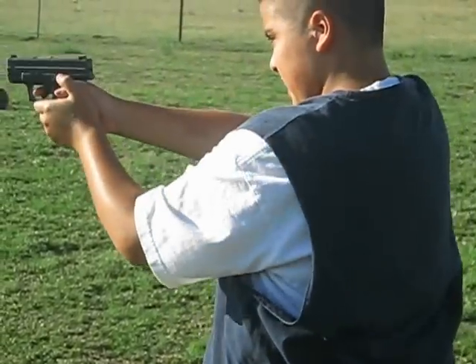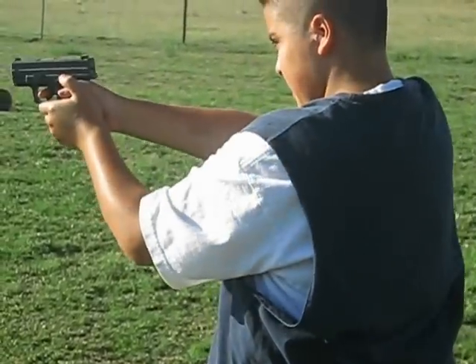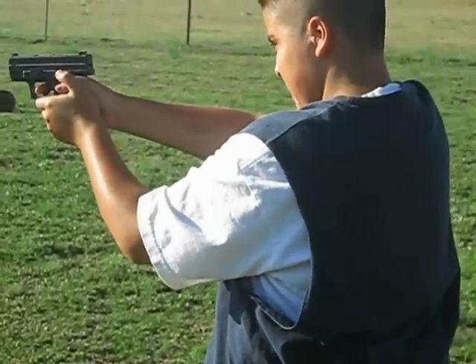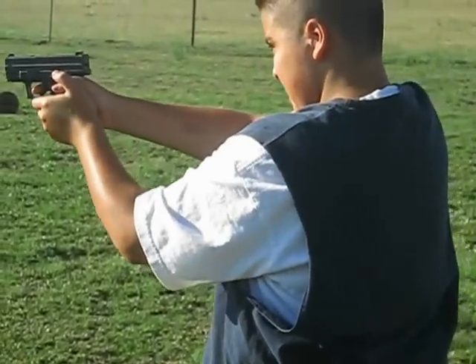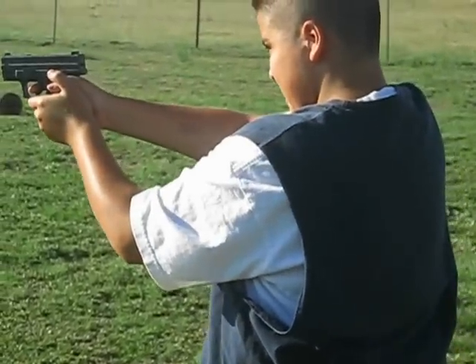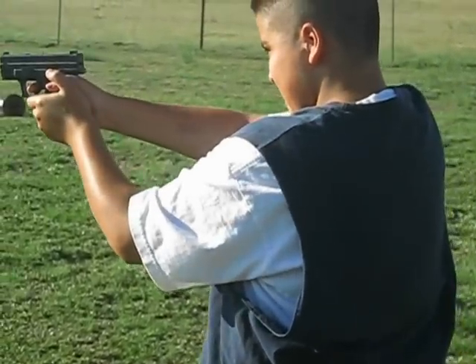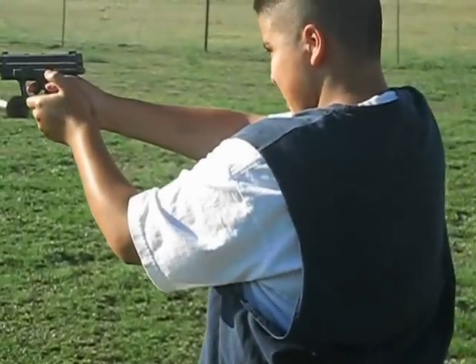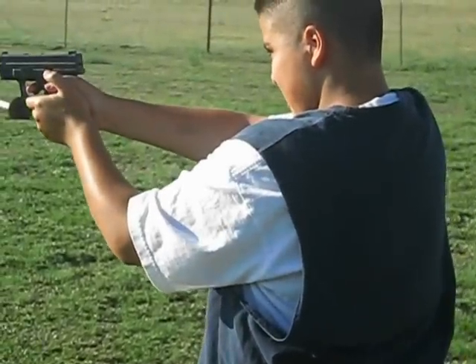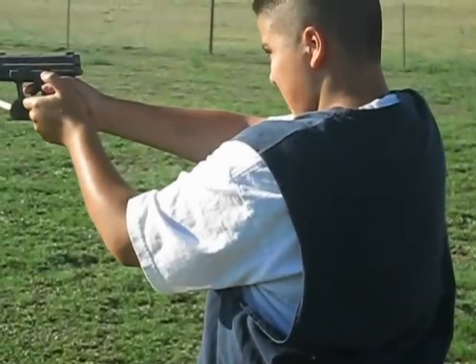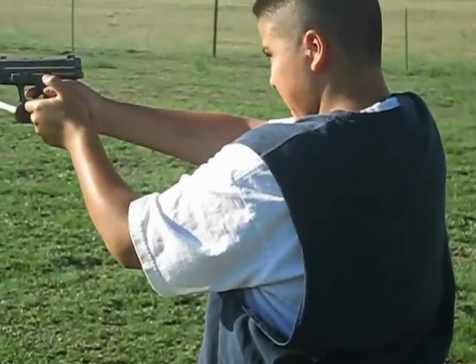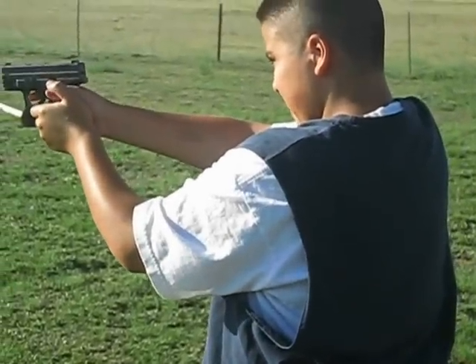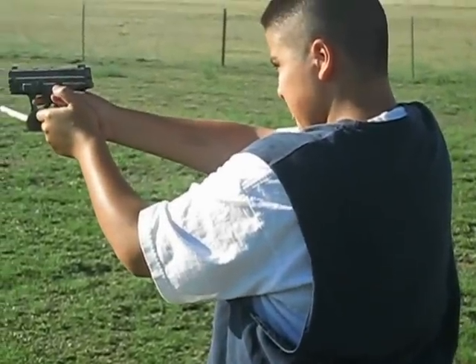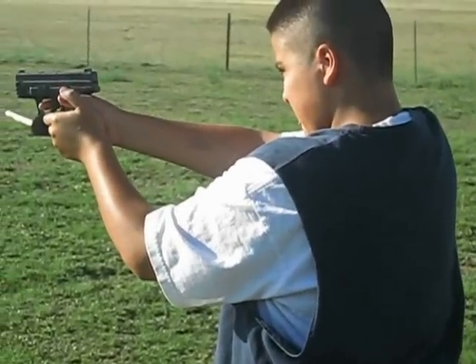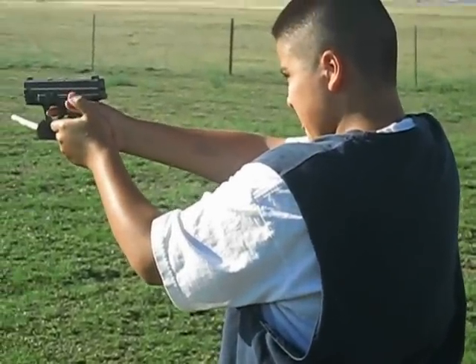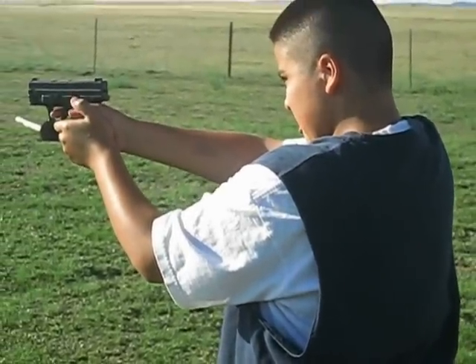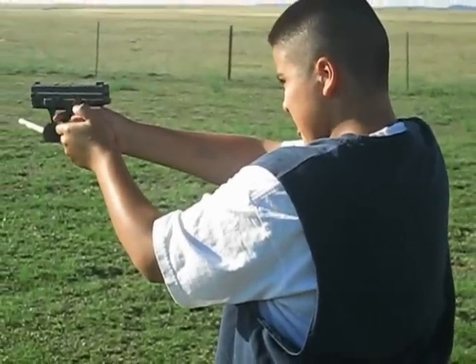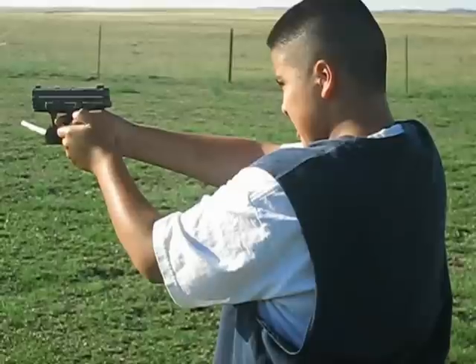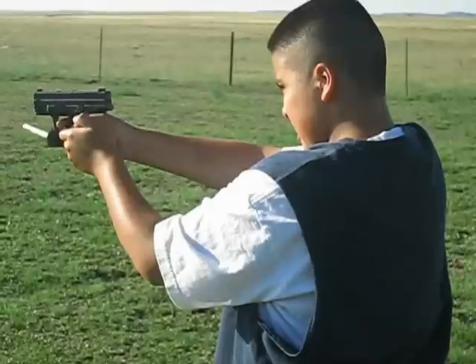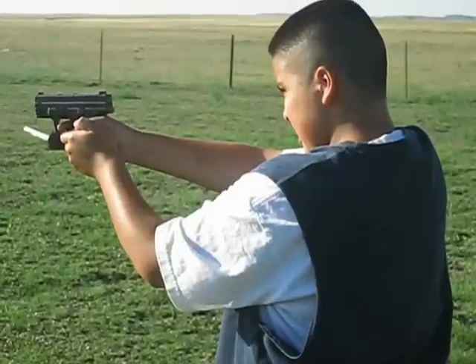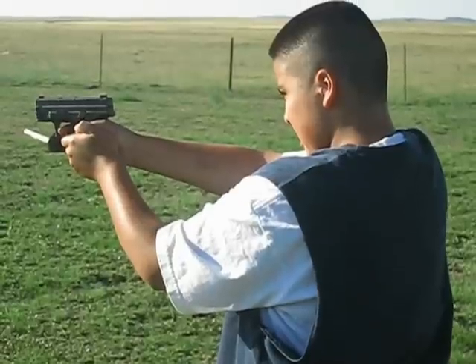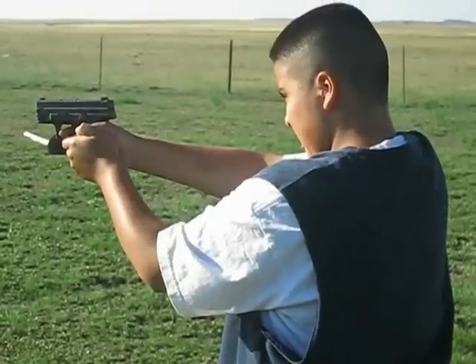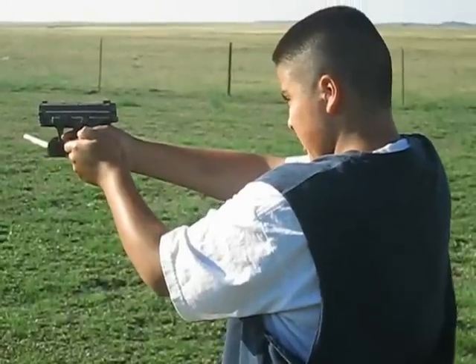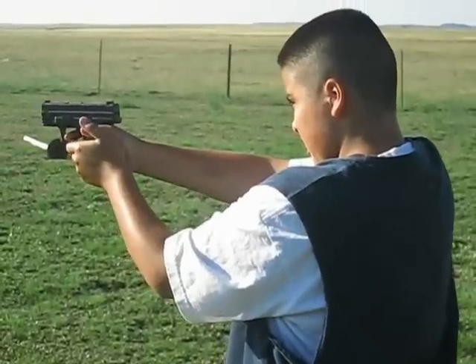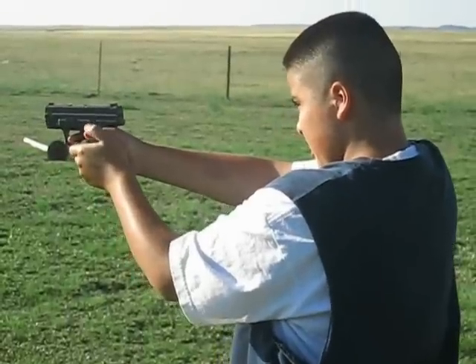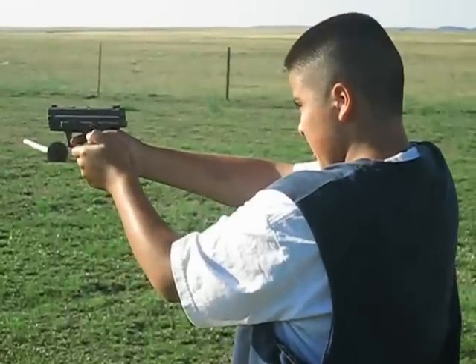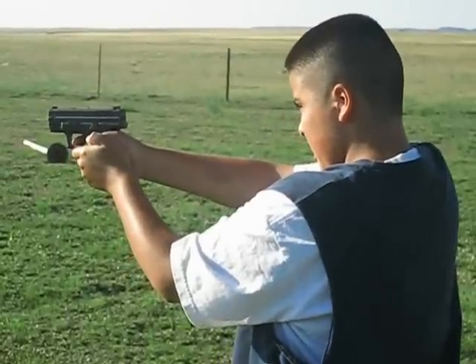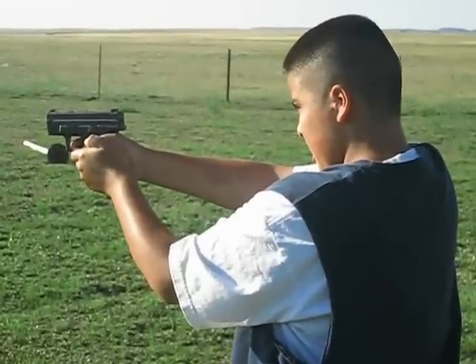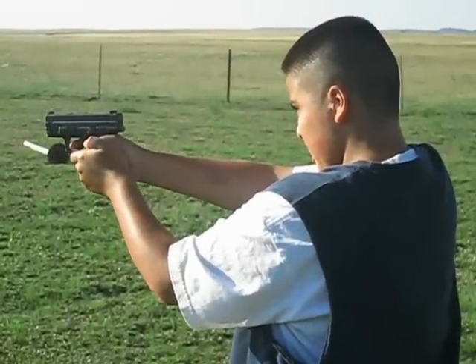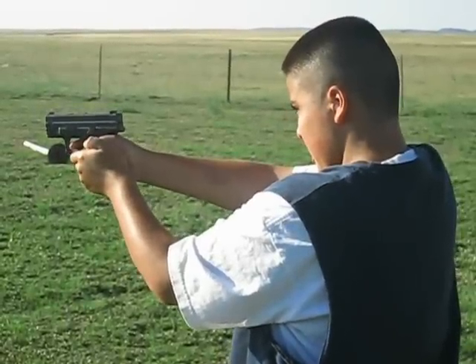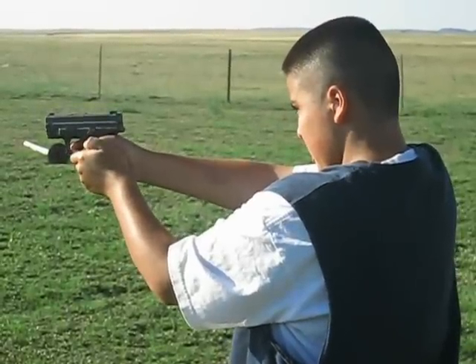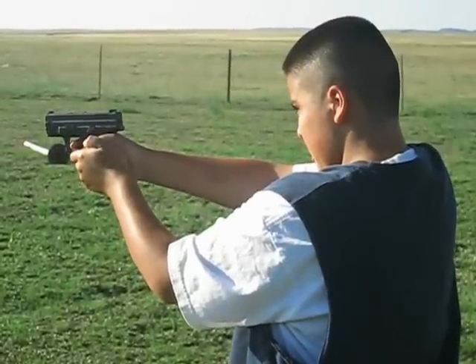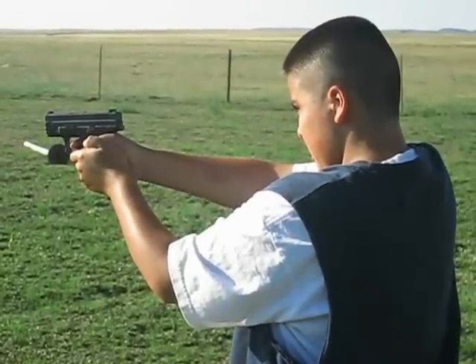You're ready to fire now. Do I have to count down still? Just fire when ready, man.